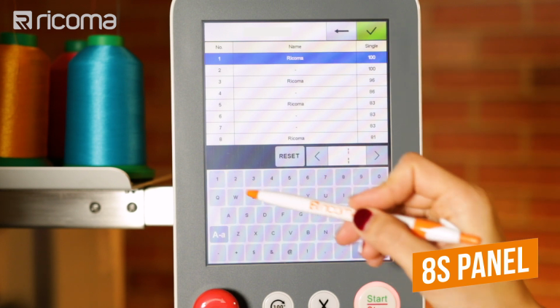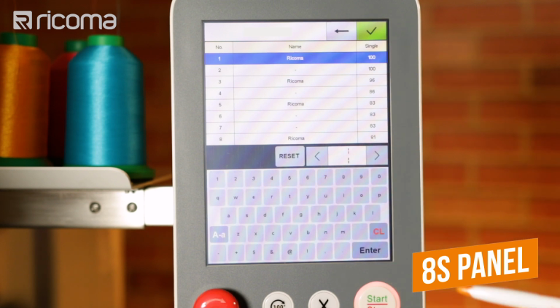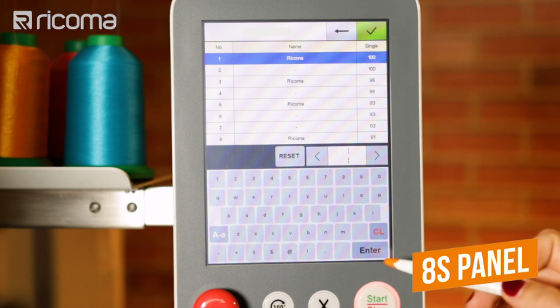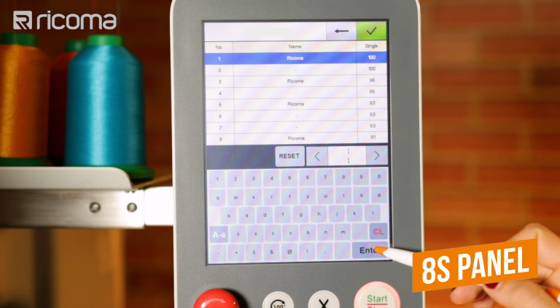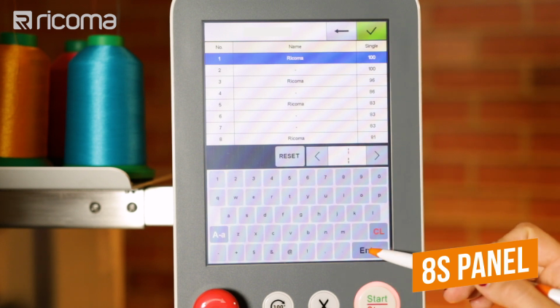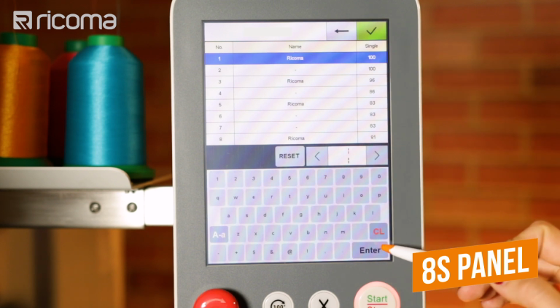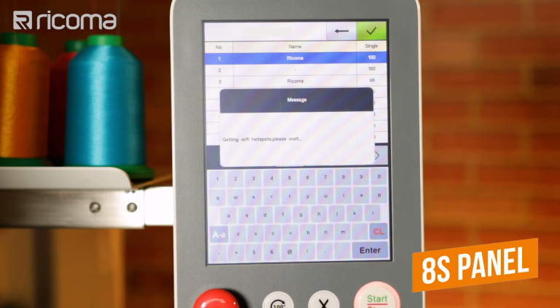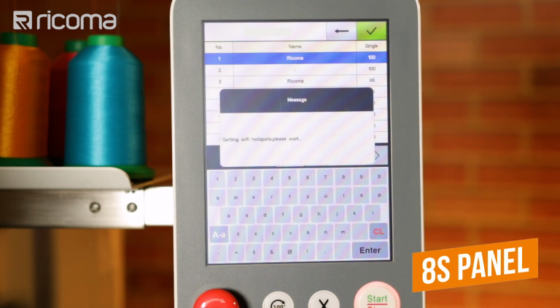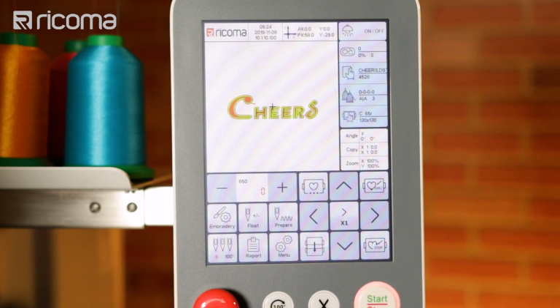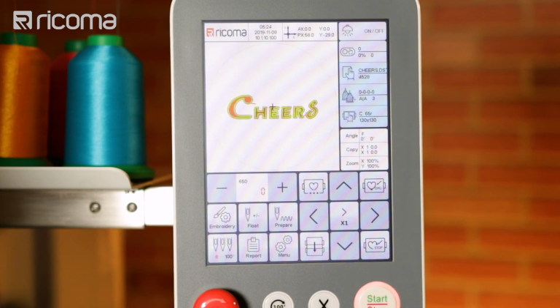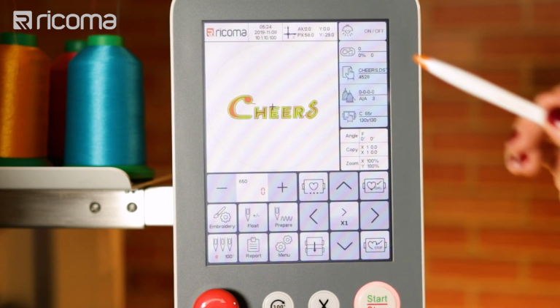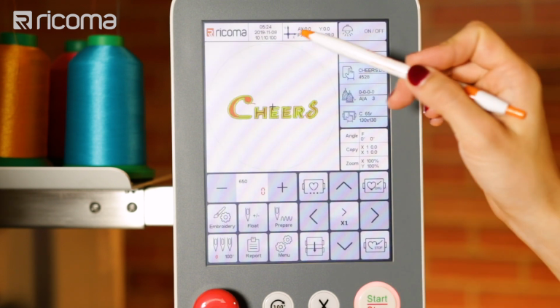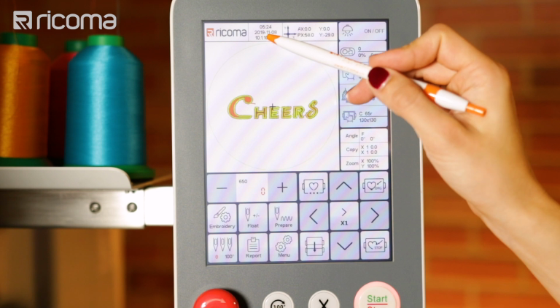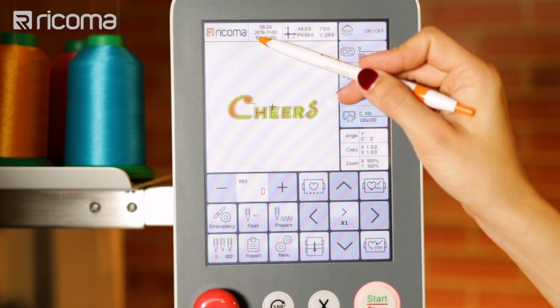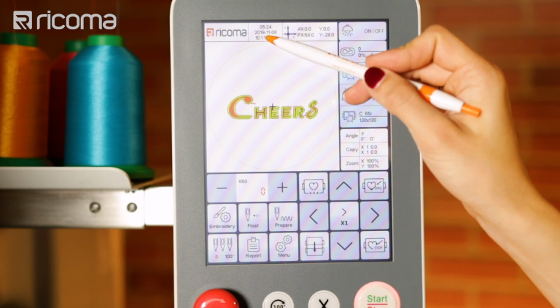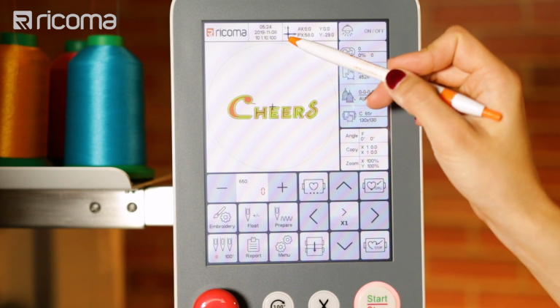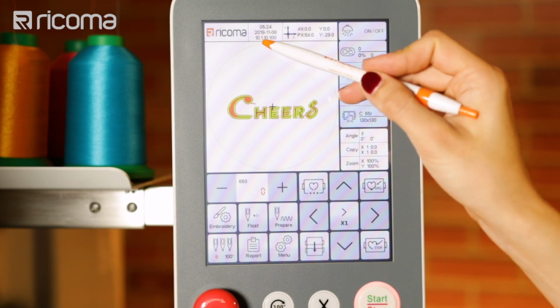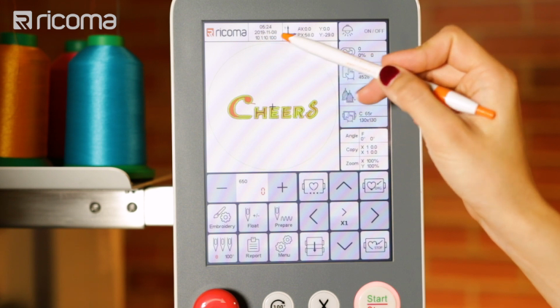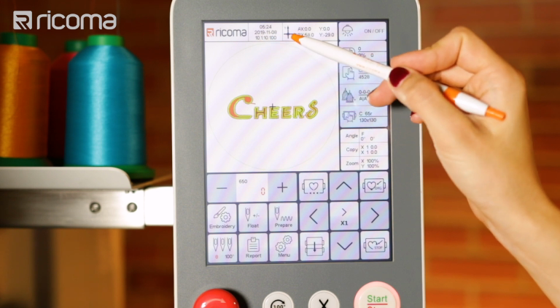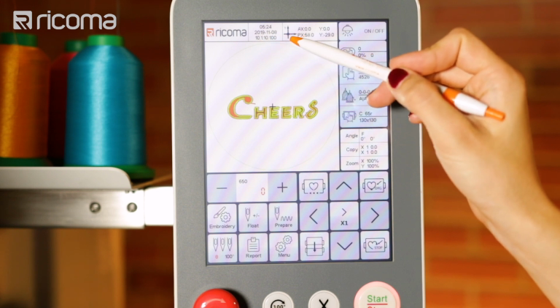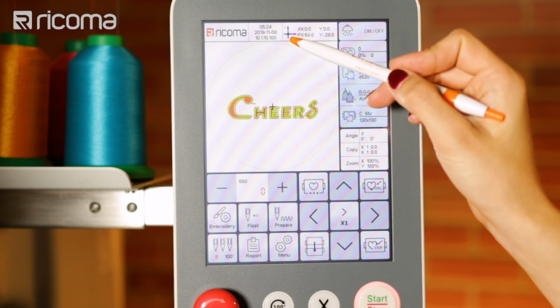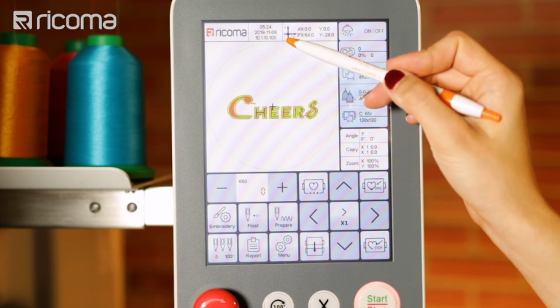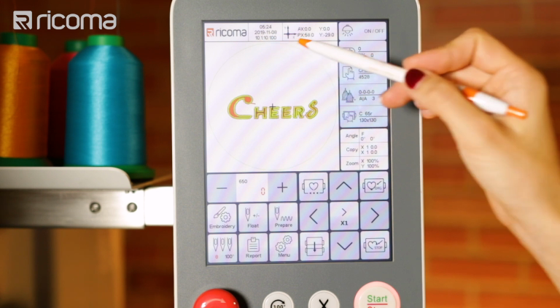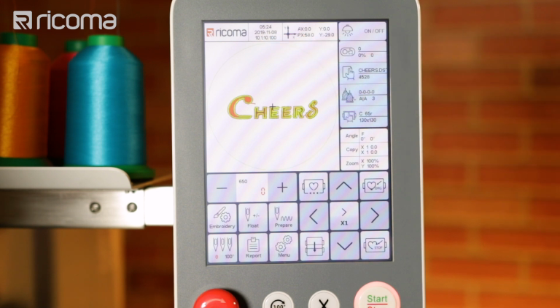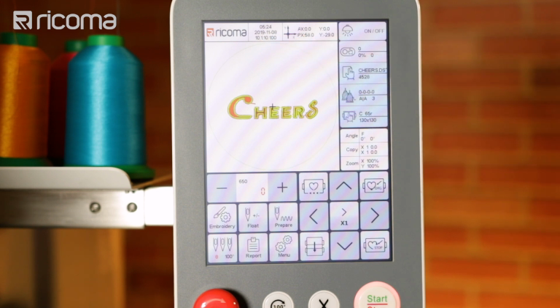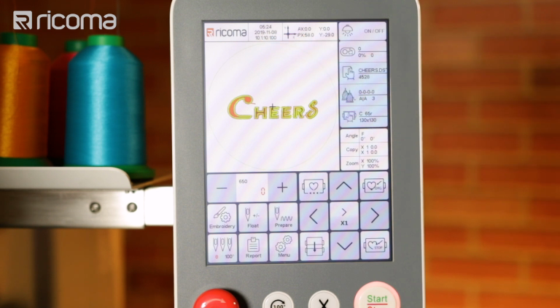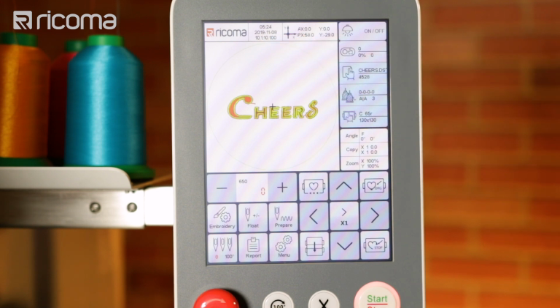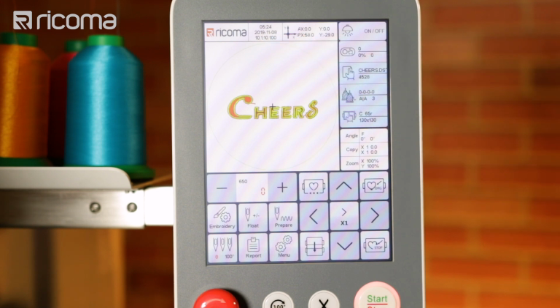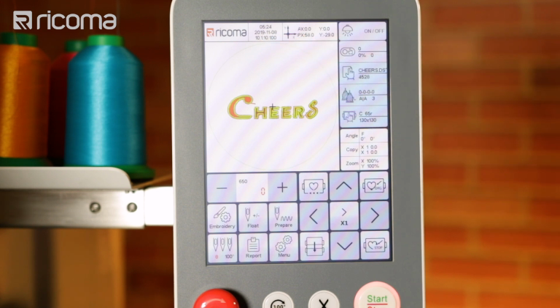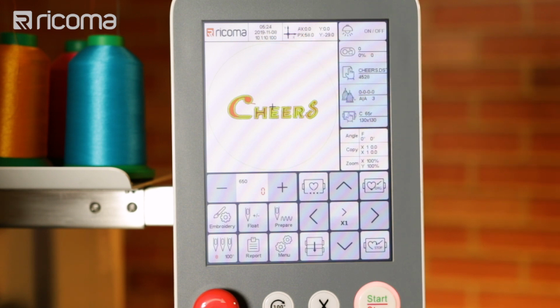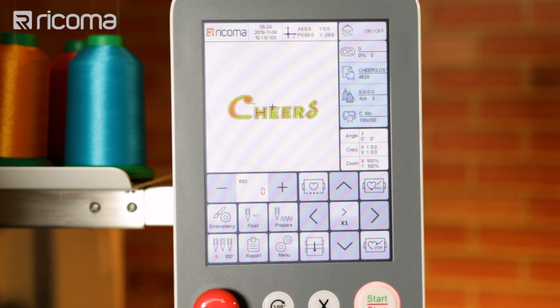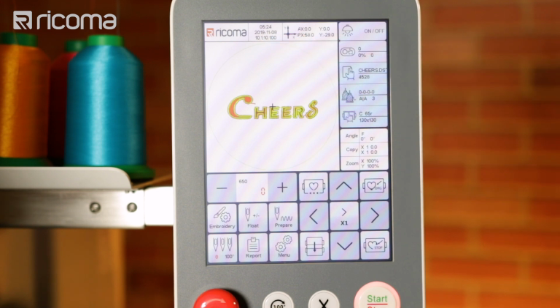Next, press enter. Then find your IP address on the control panel and write this number down.